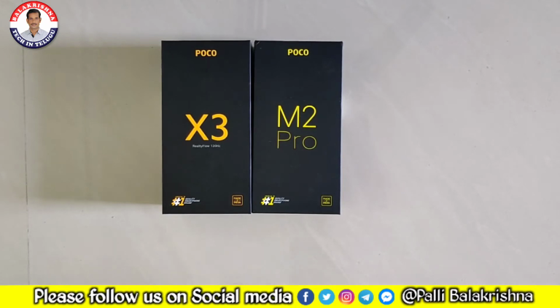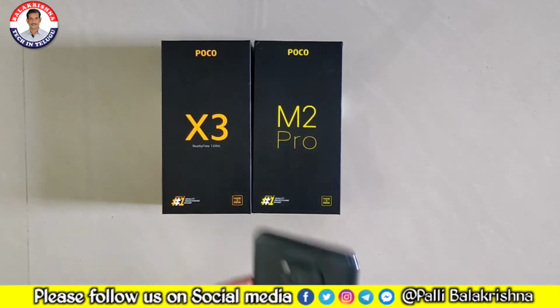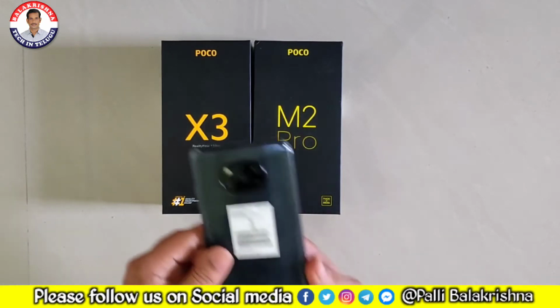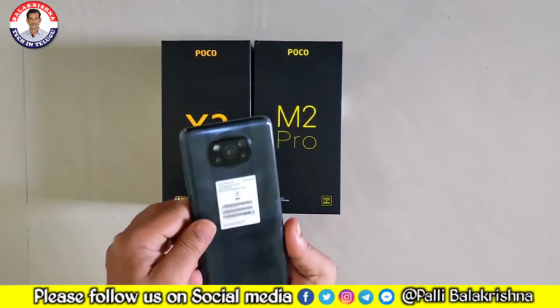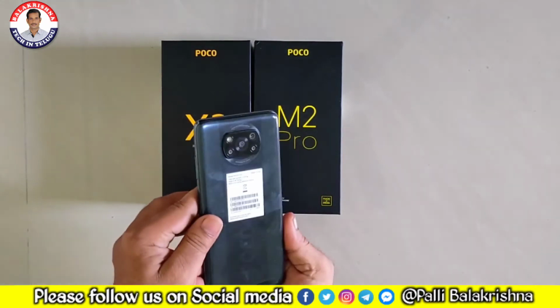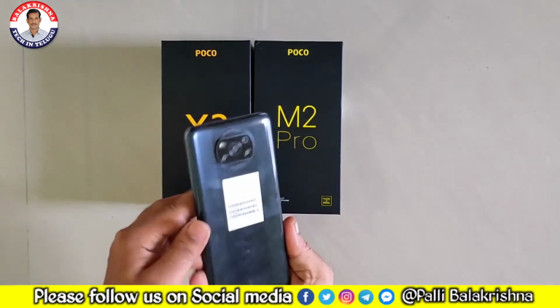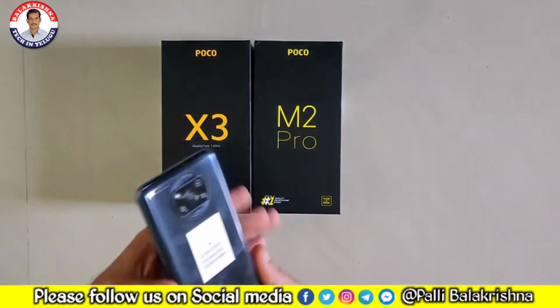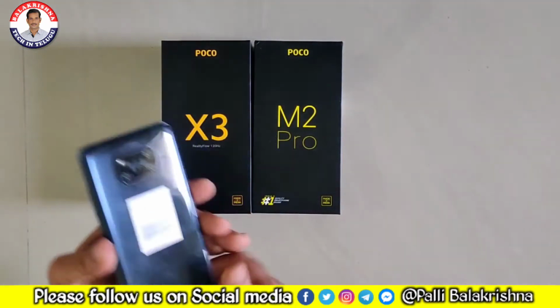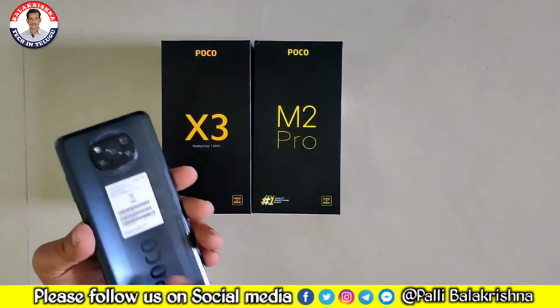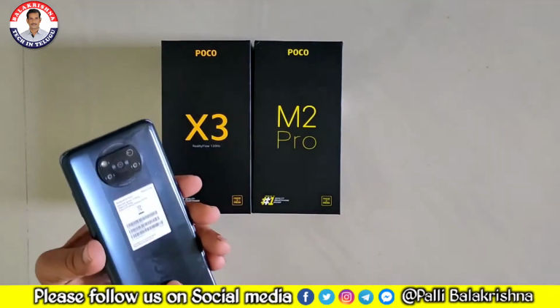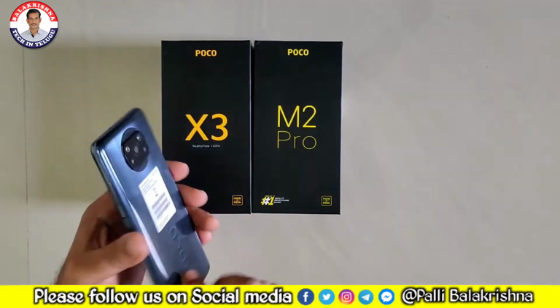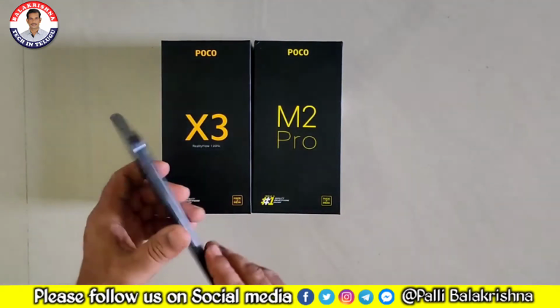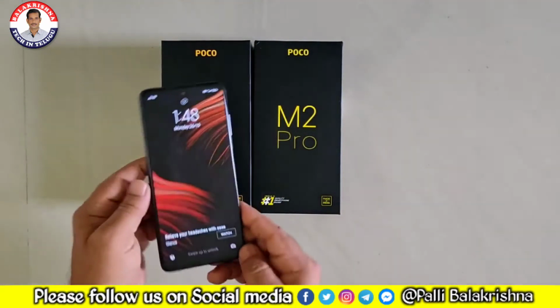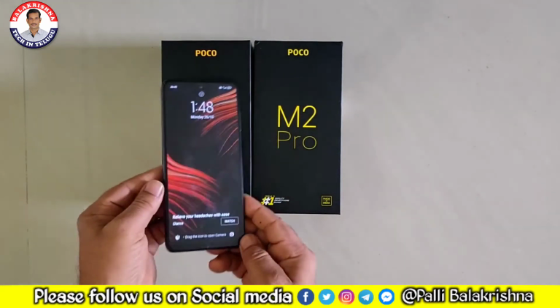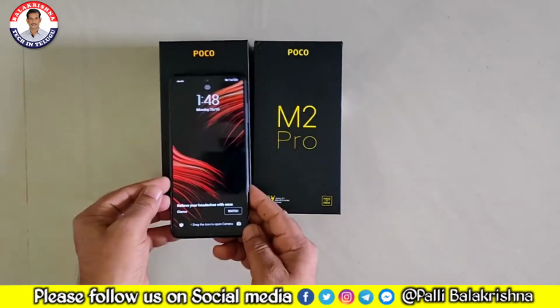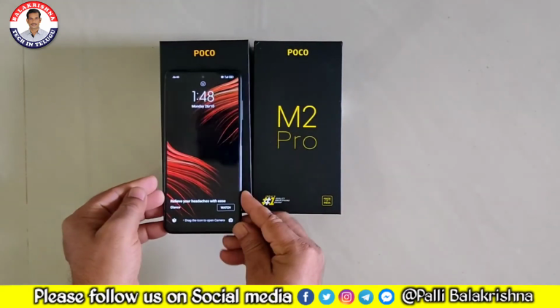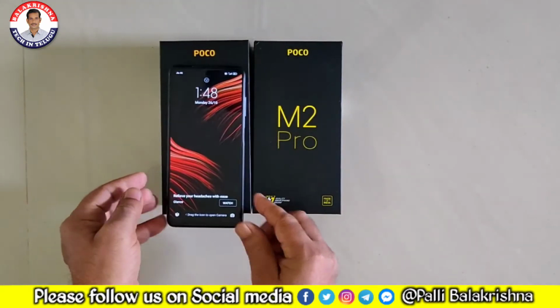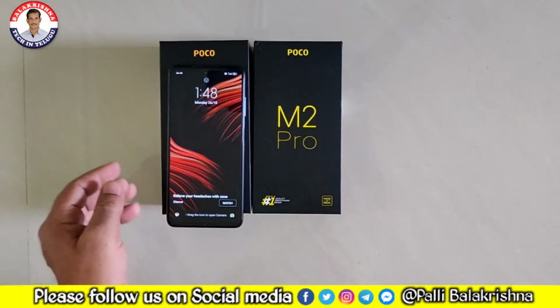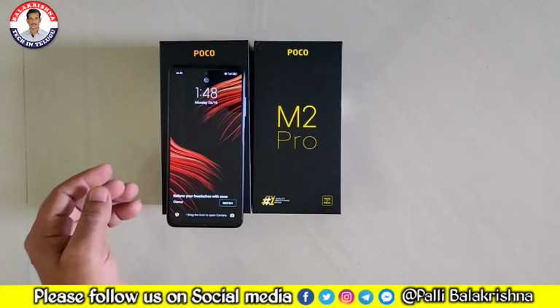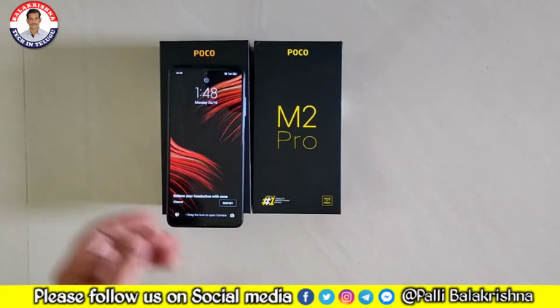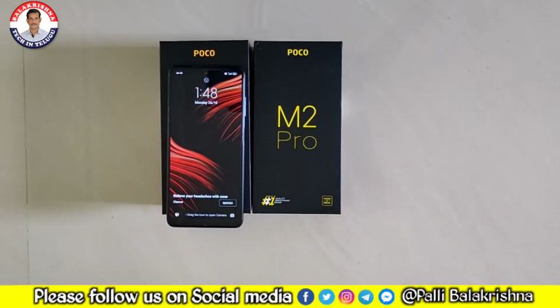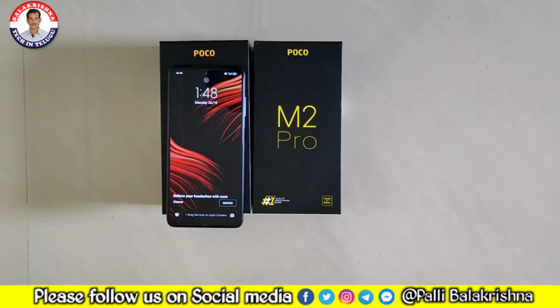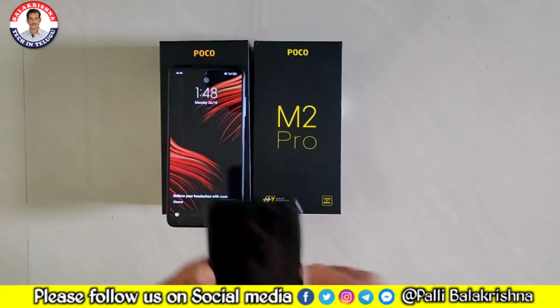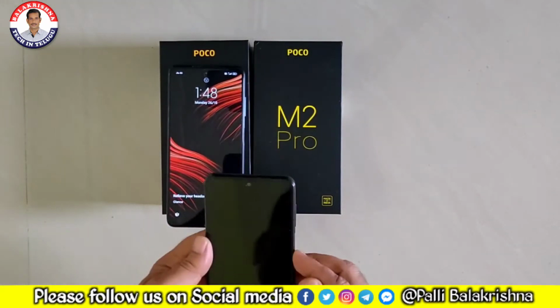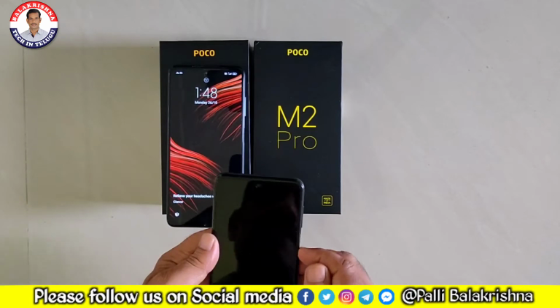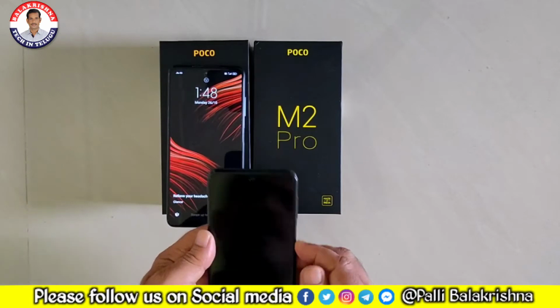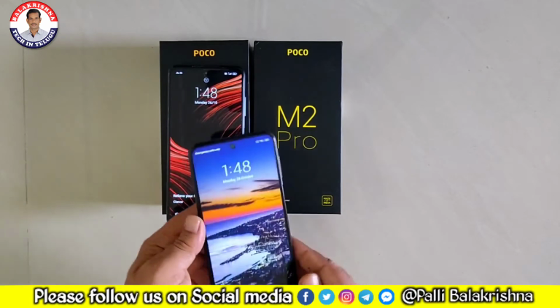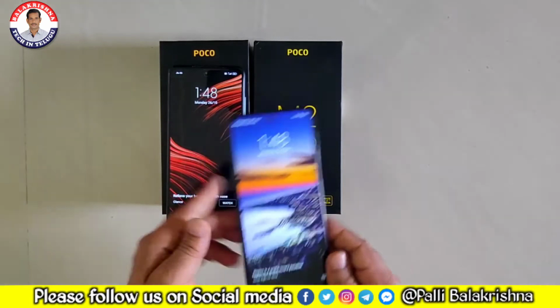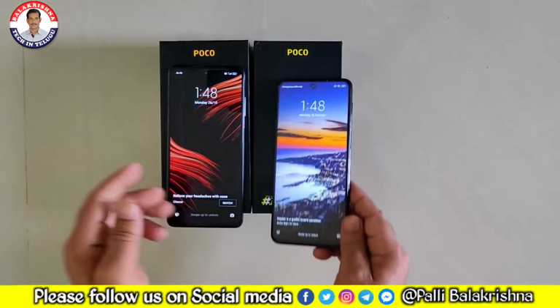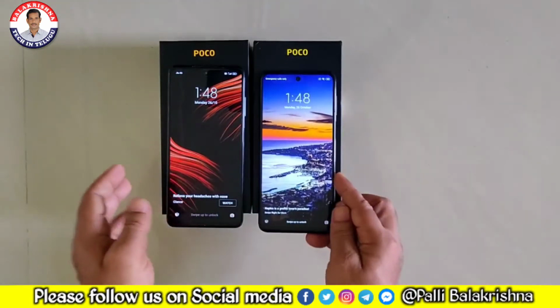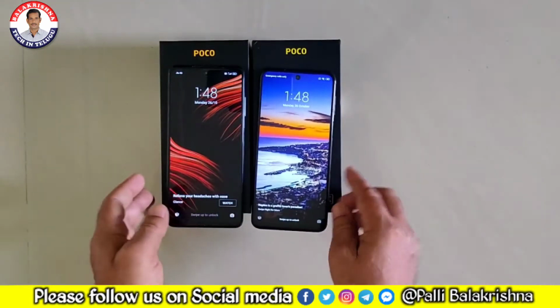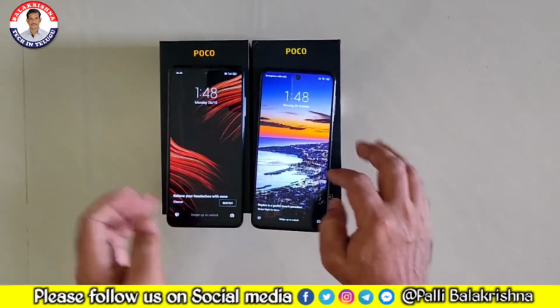Here is the Poco X3, and this is the Poco M2 Pro.